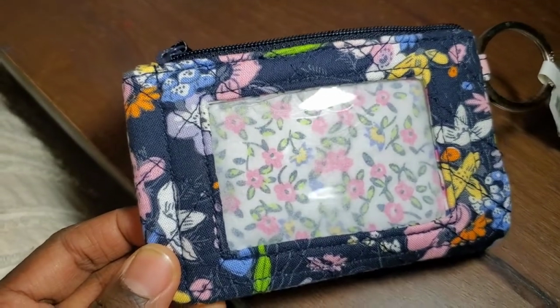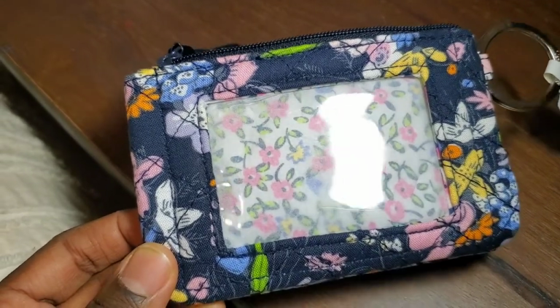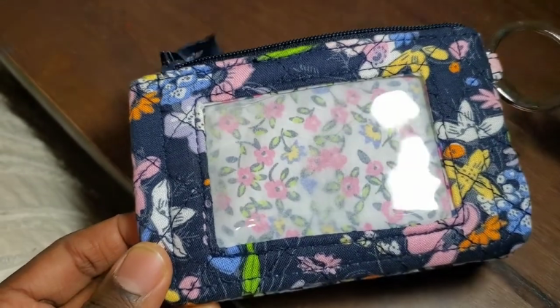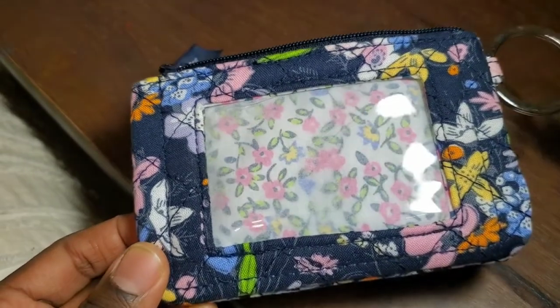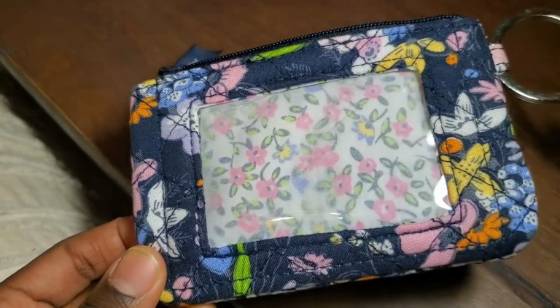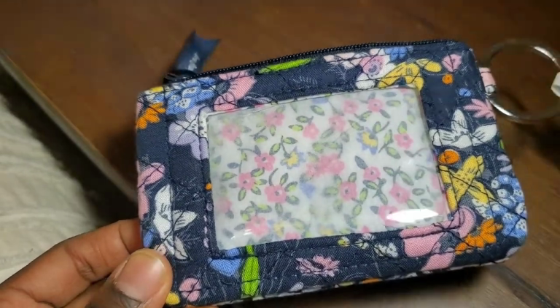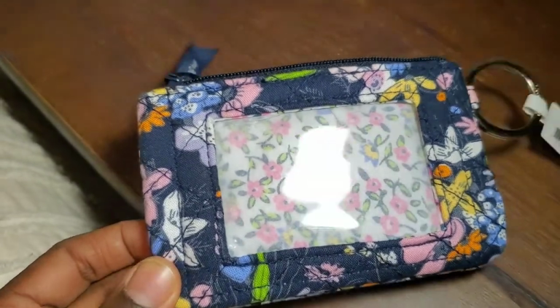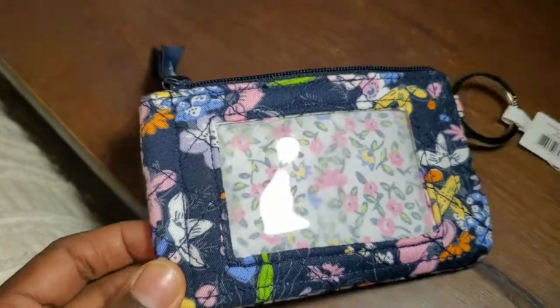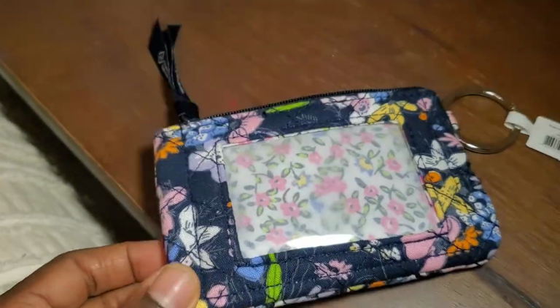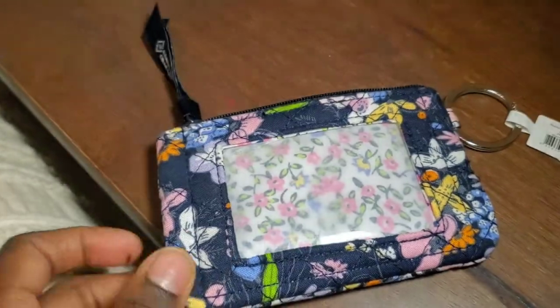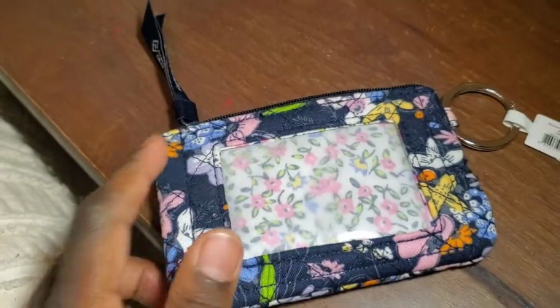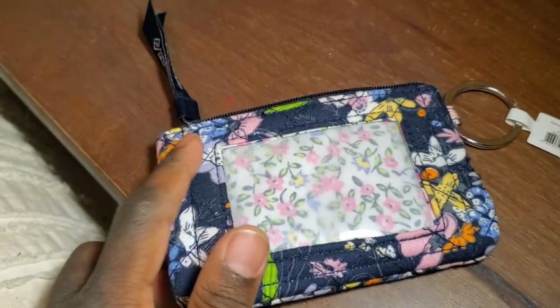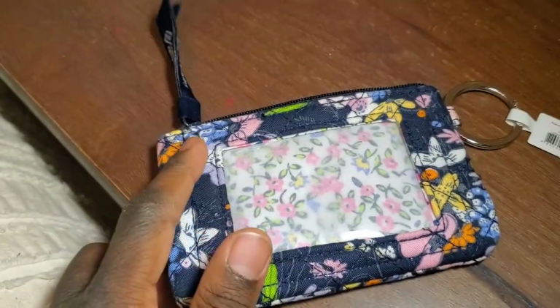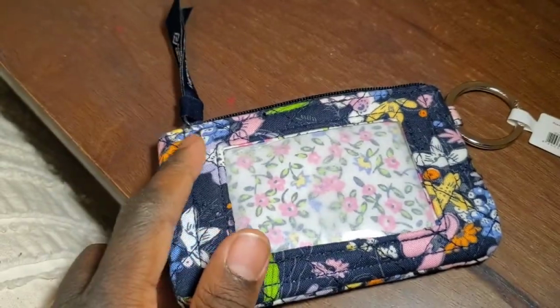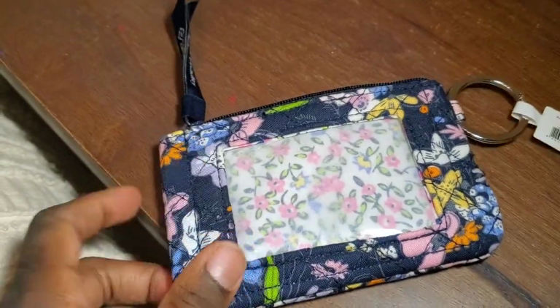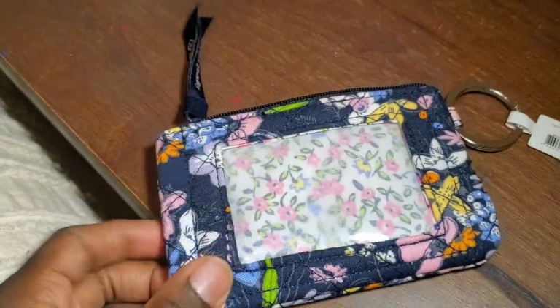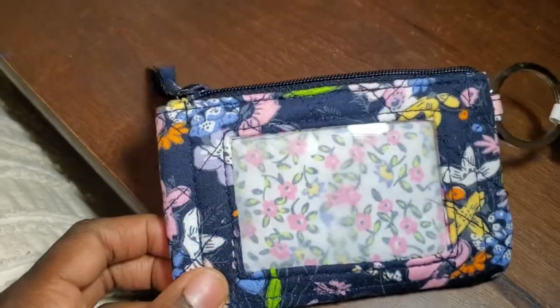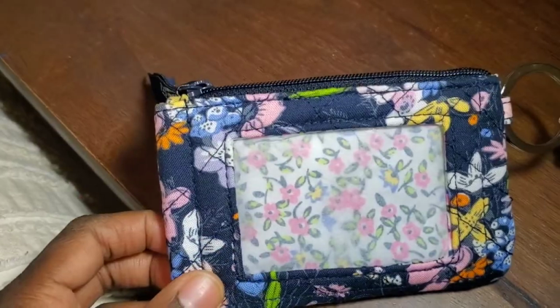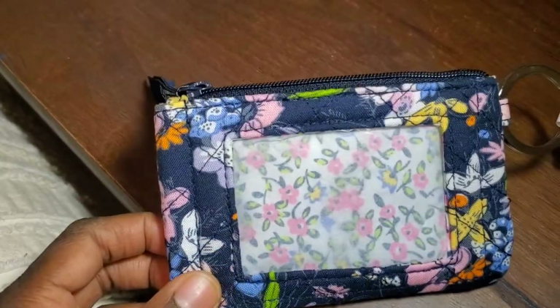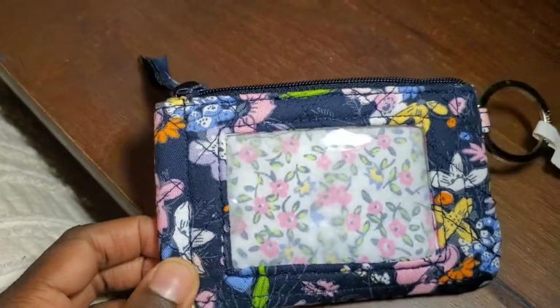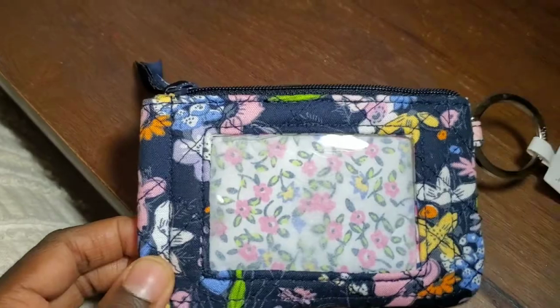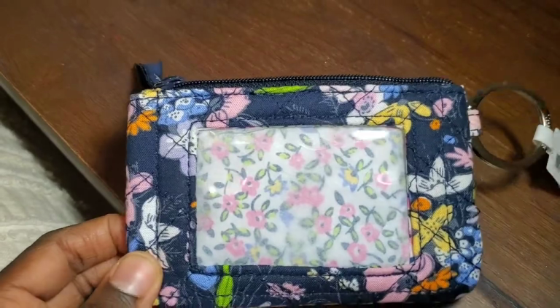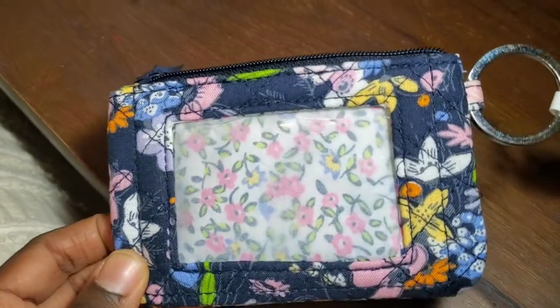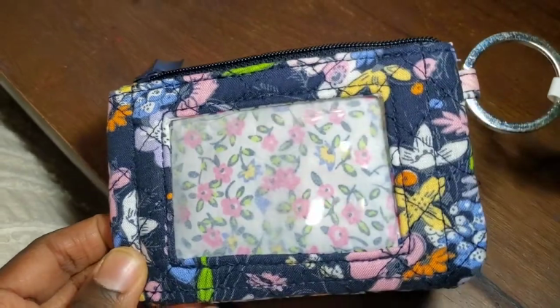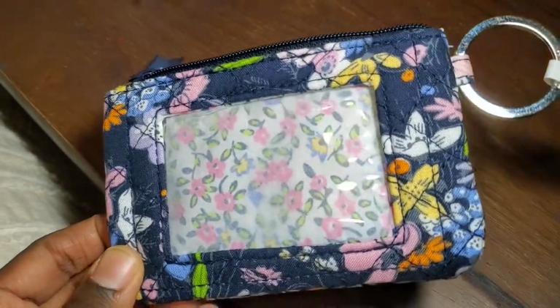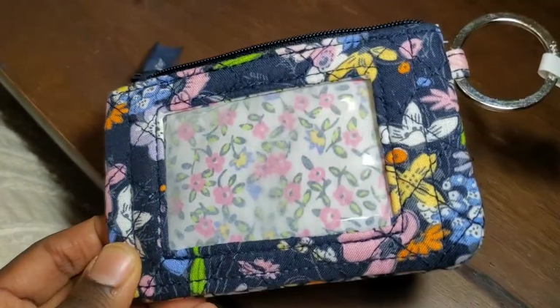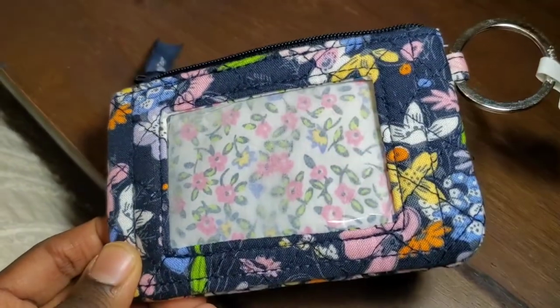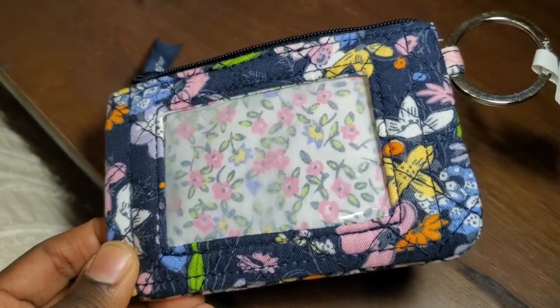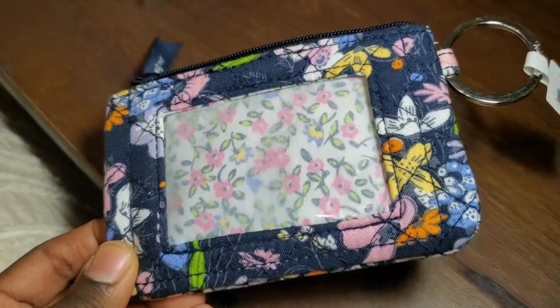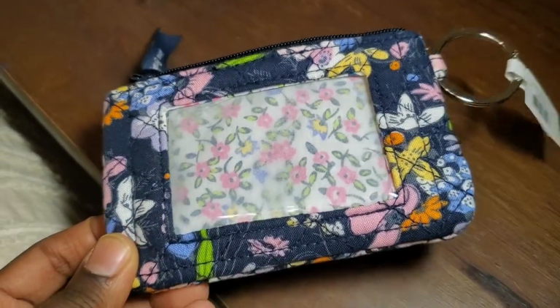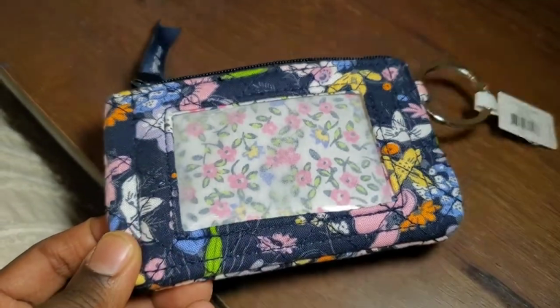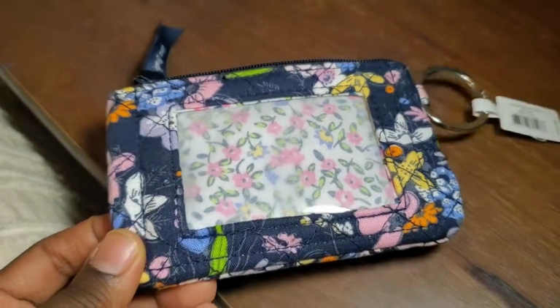Overall I'm just completely shocked by this bag, and I can't wait to get the Bloom Boom Navy which is supposed to be here this week.